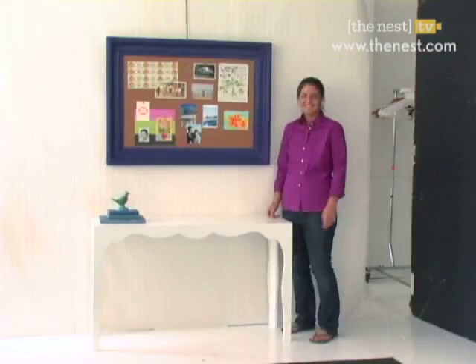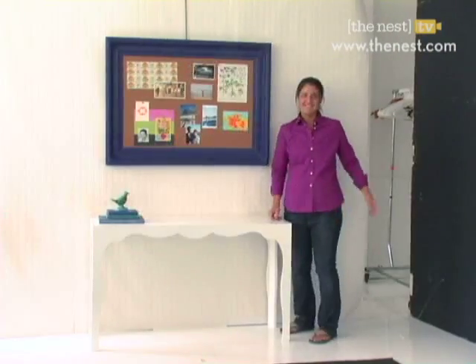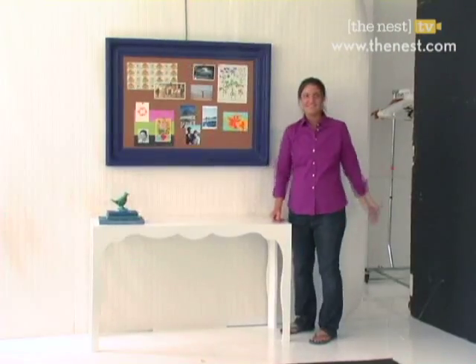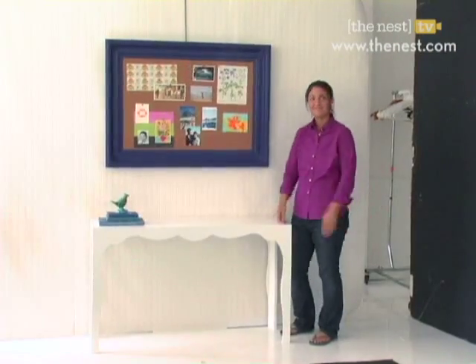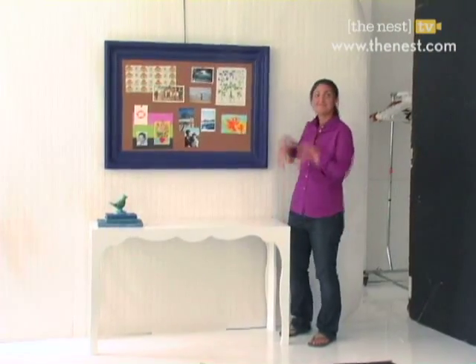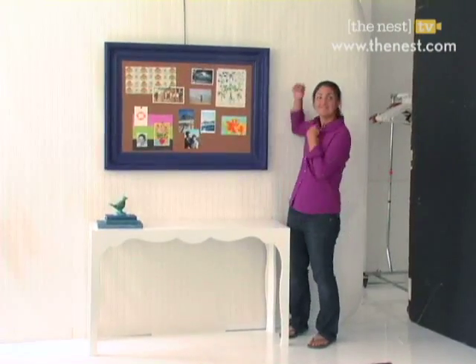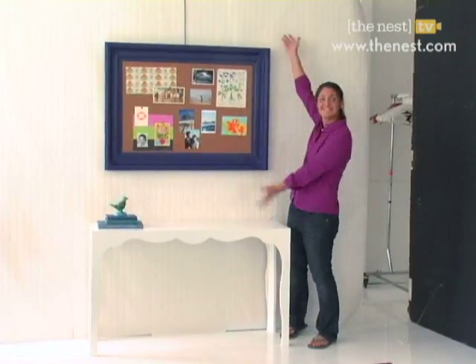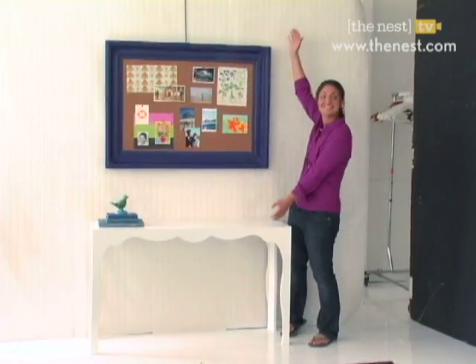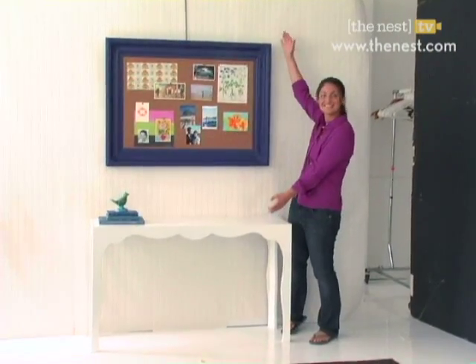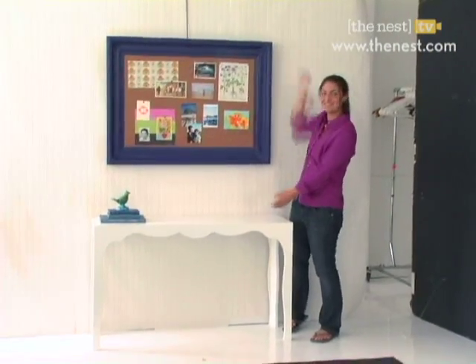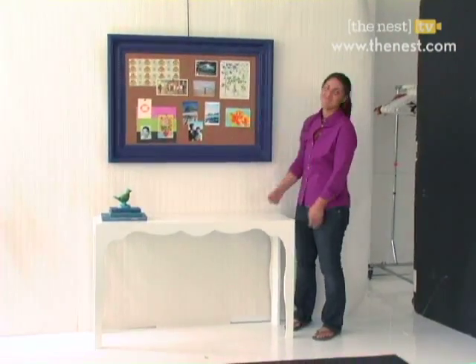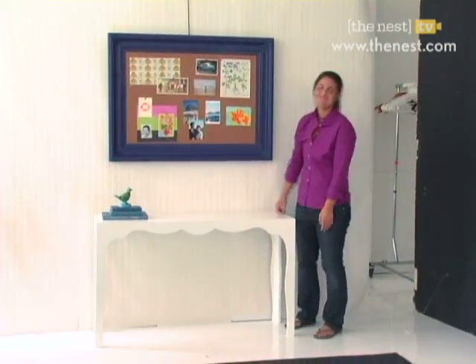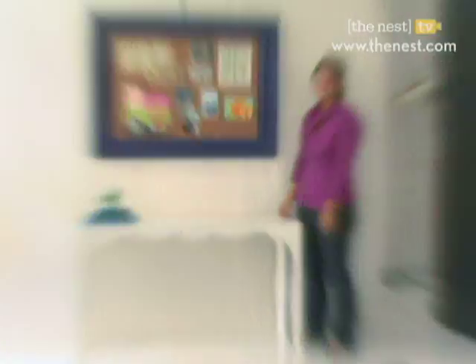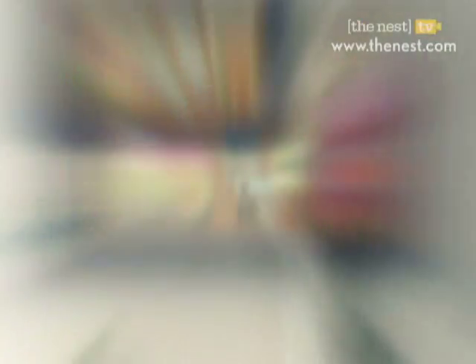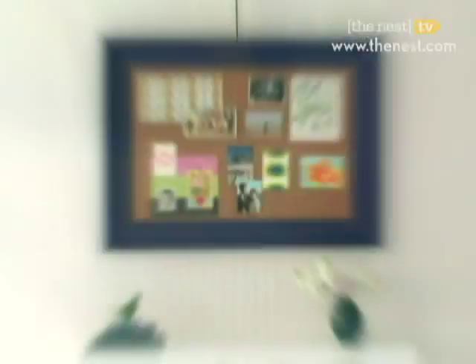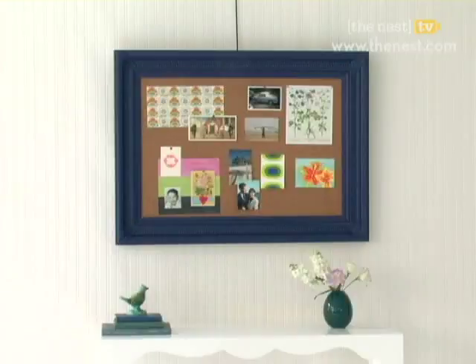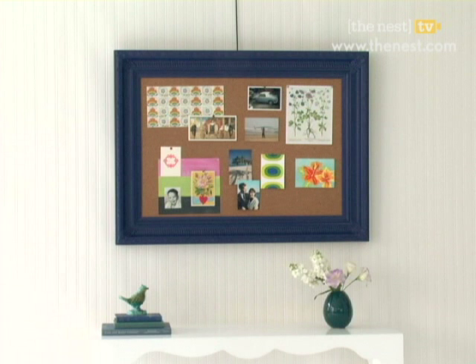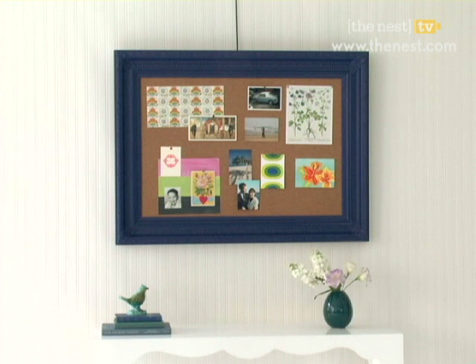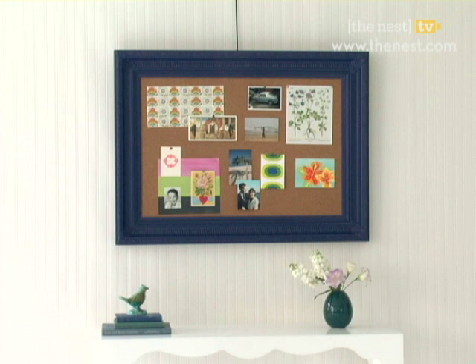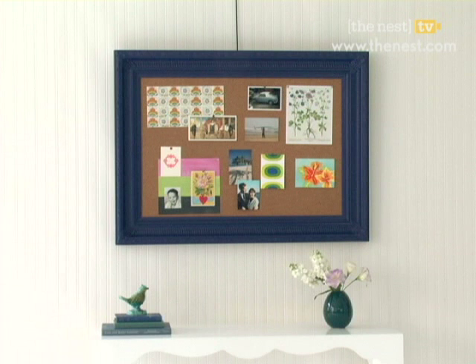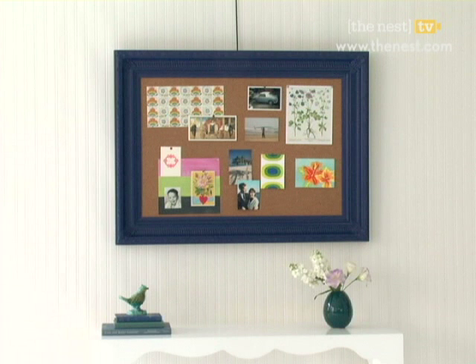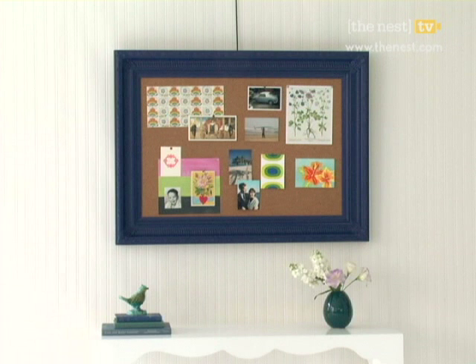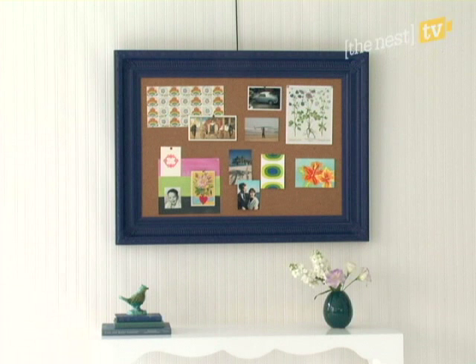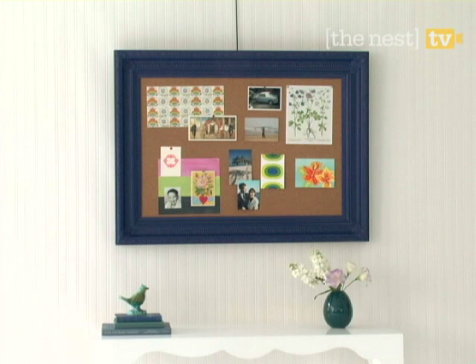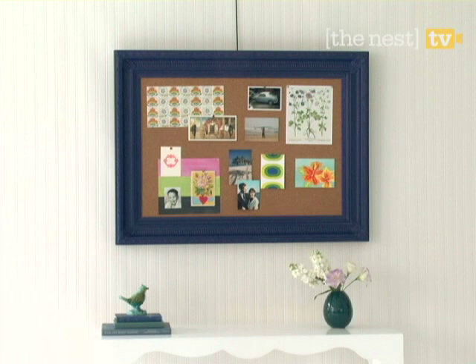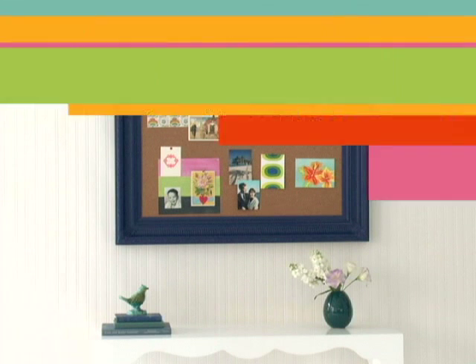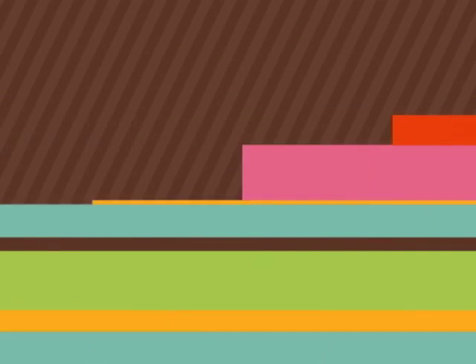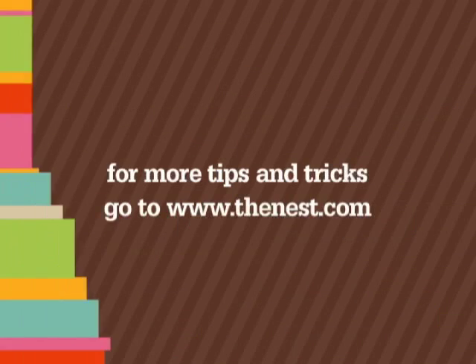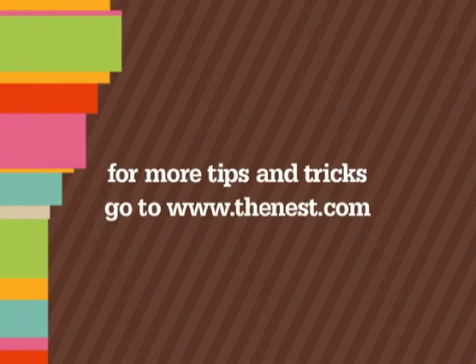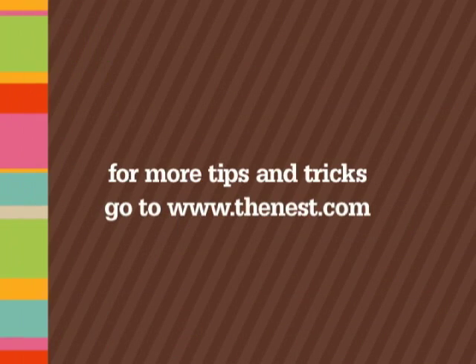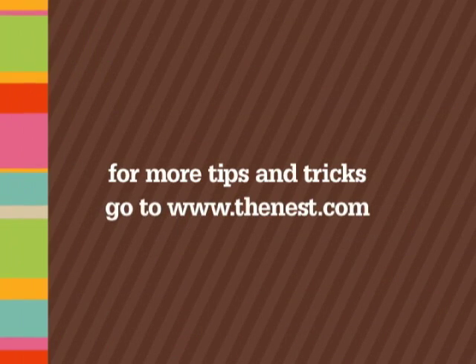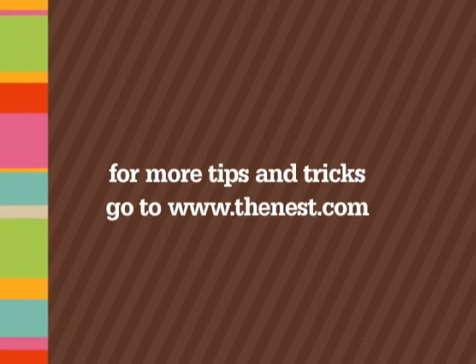Finally, pick a spot on the wall and show off your masterpiece. For more tips and tricks, go to thenest.com.